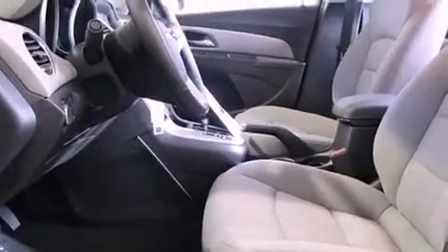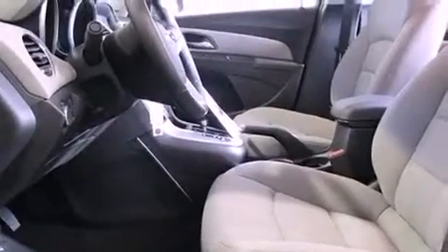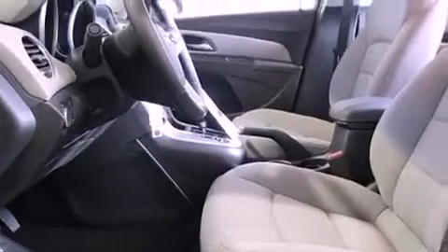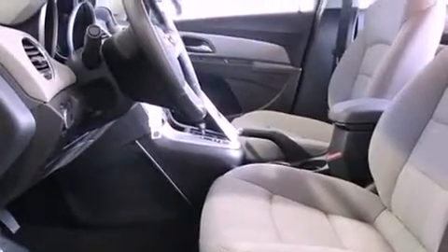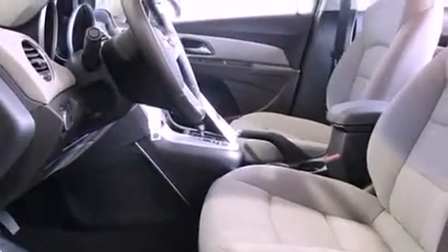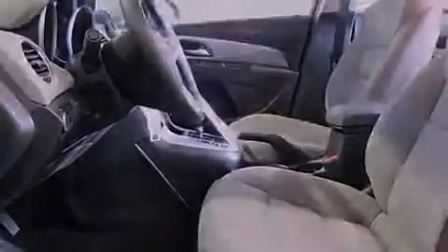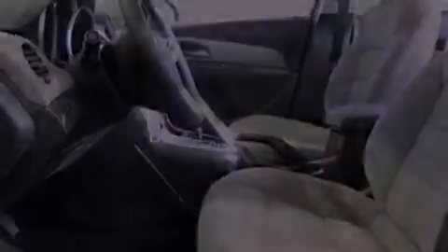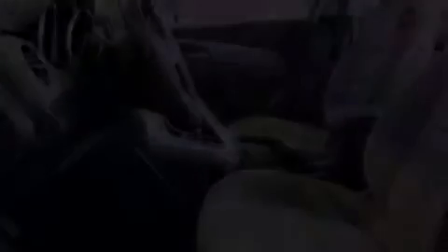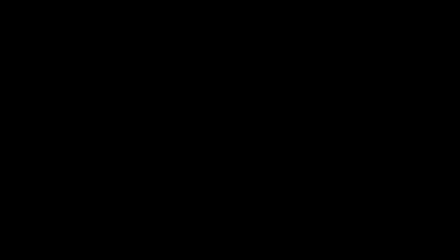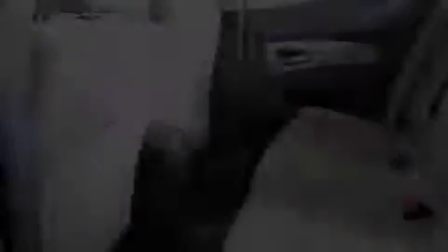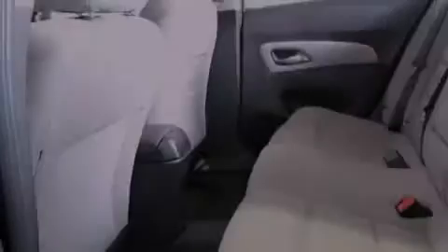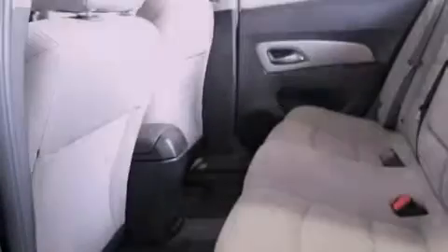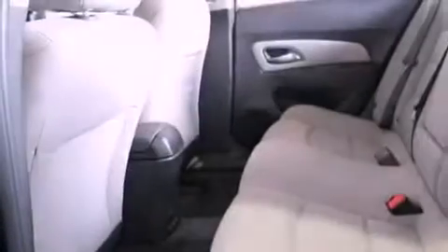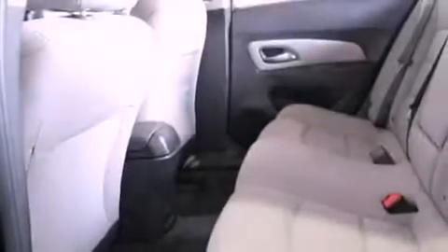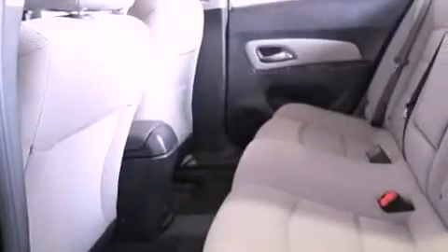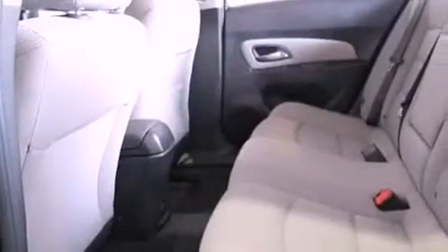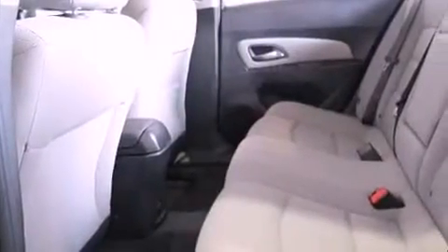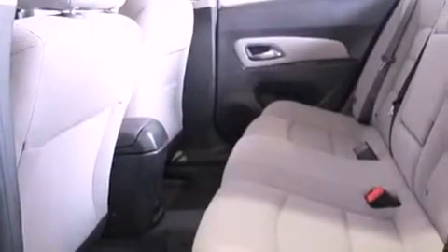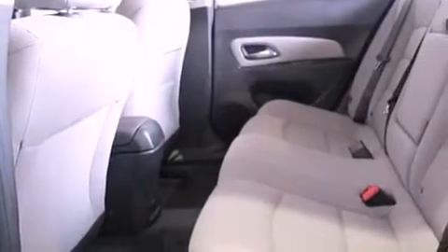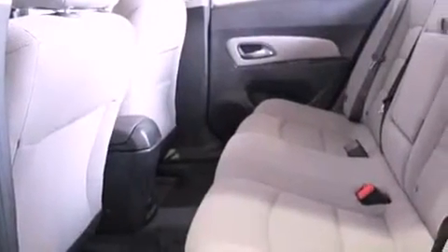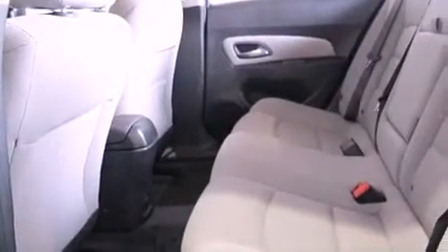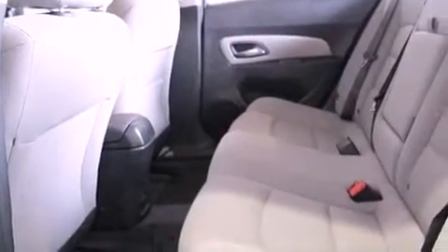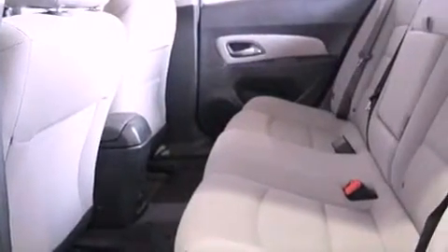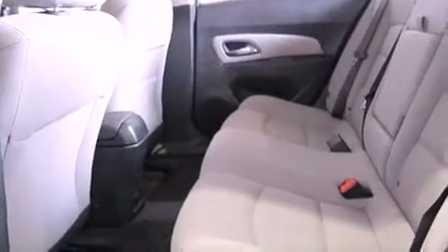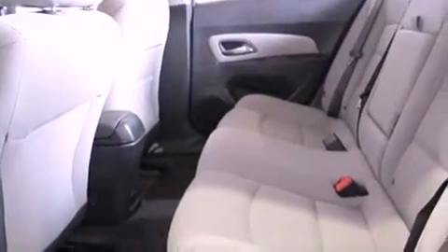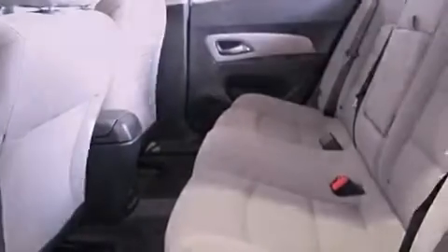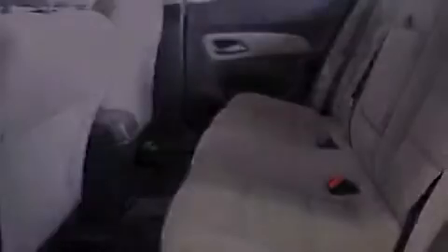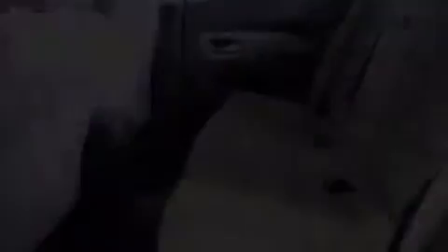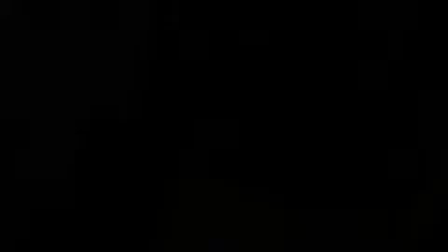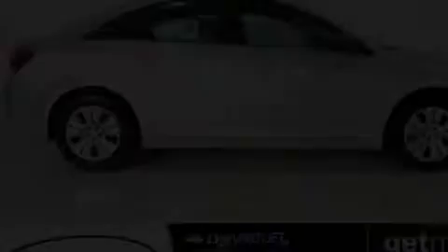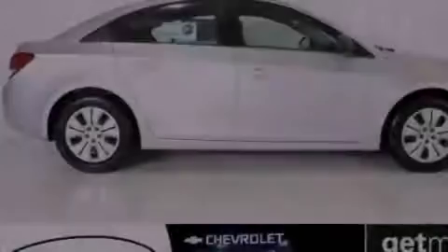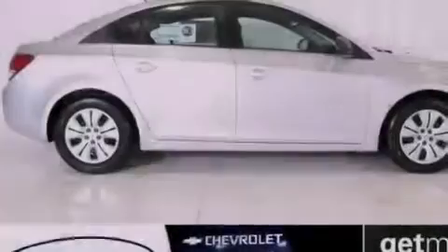Also included are a passenger side vanity mirror, an anti-lock braking system, a keyless entry system, and an auxiliary power outlet.